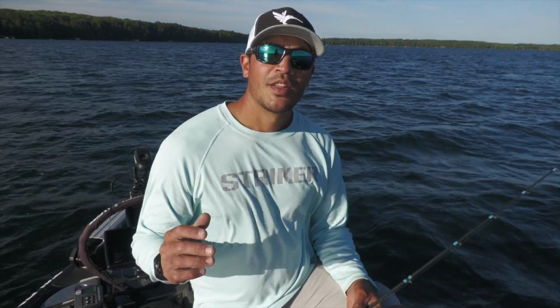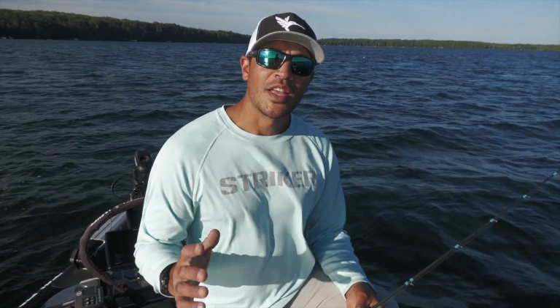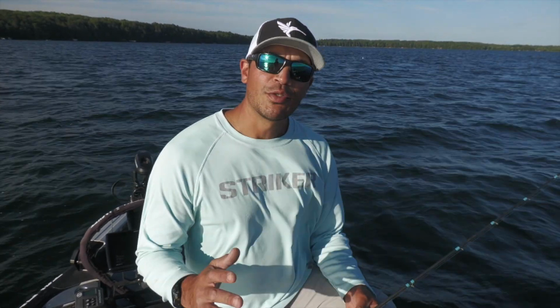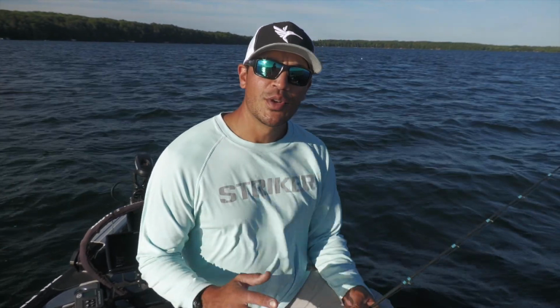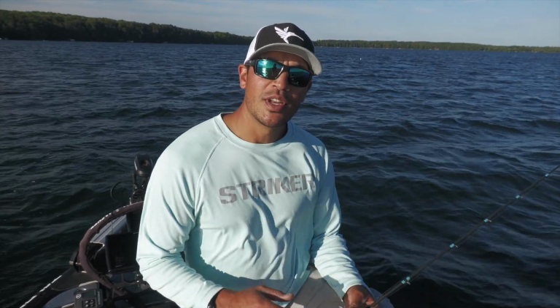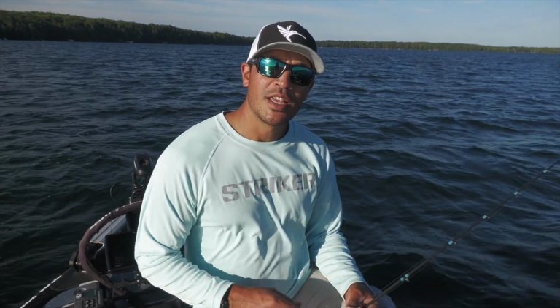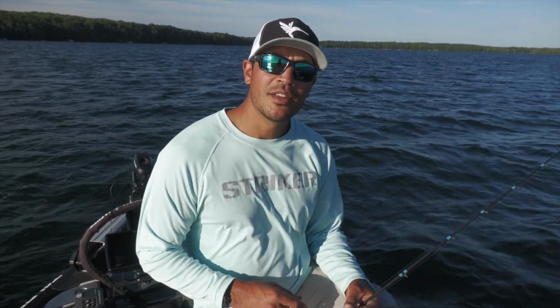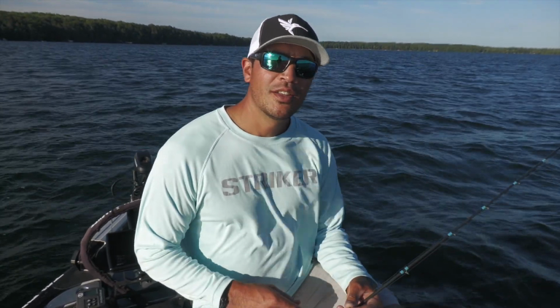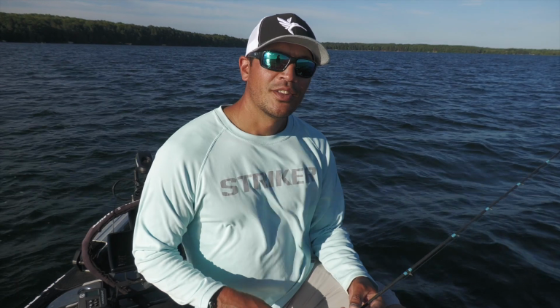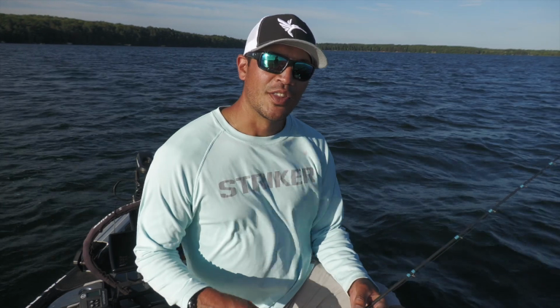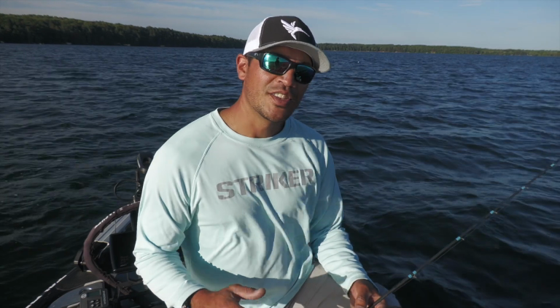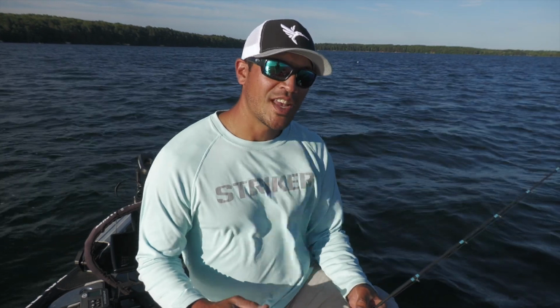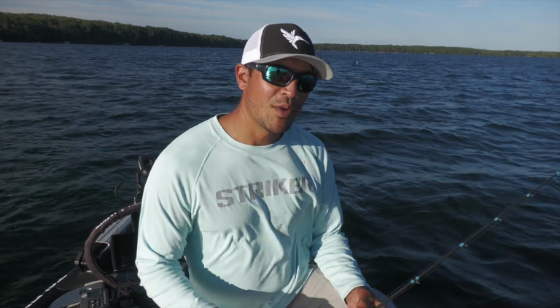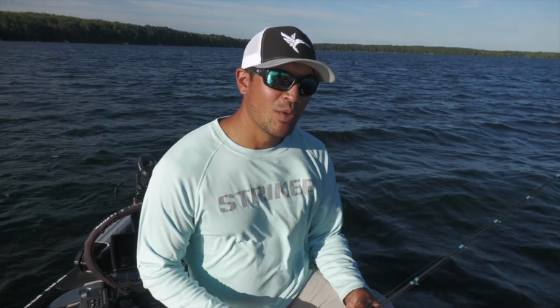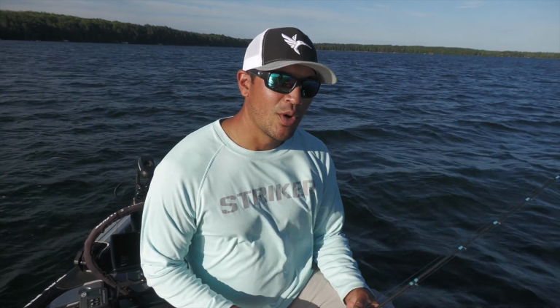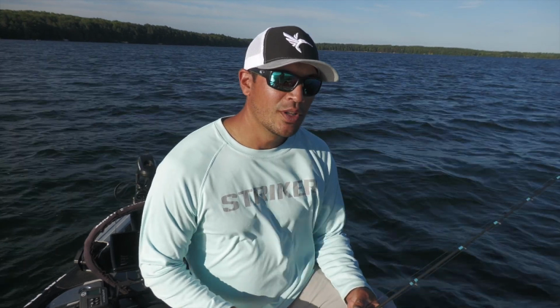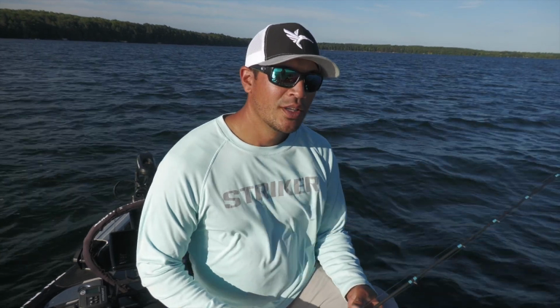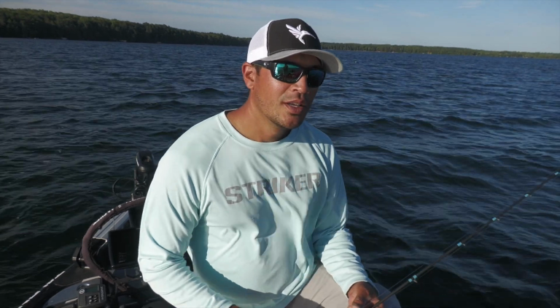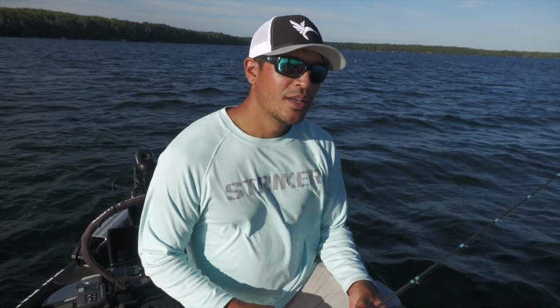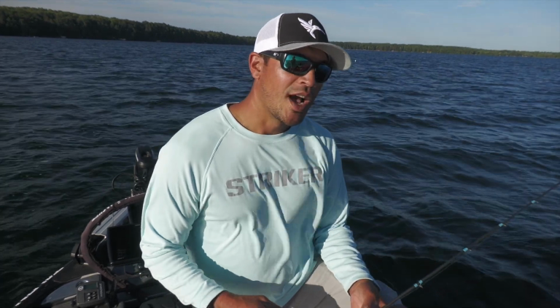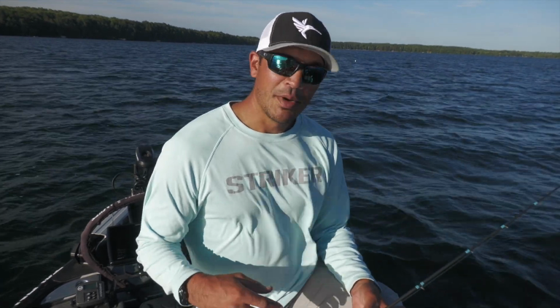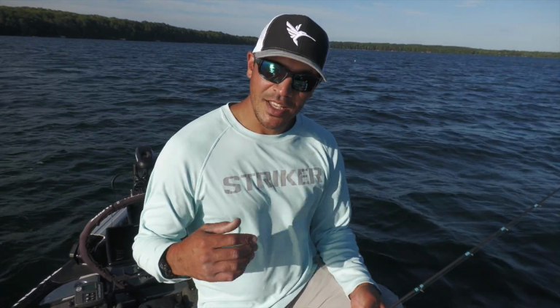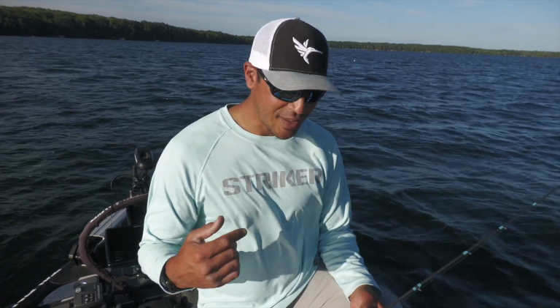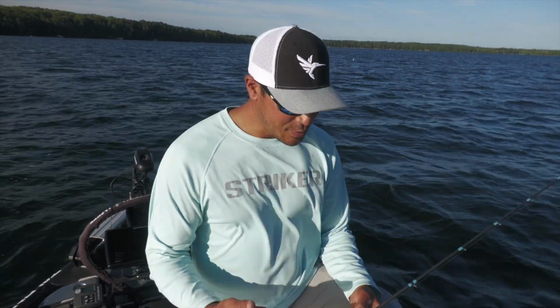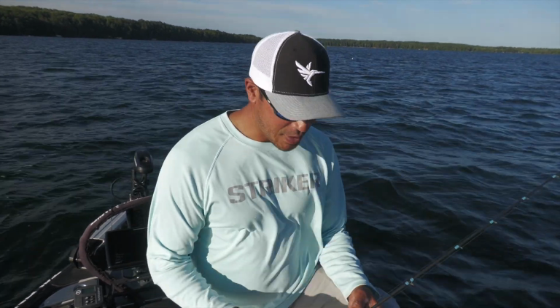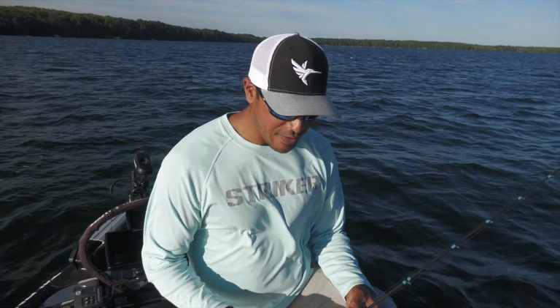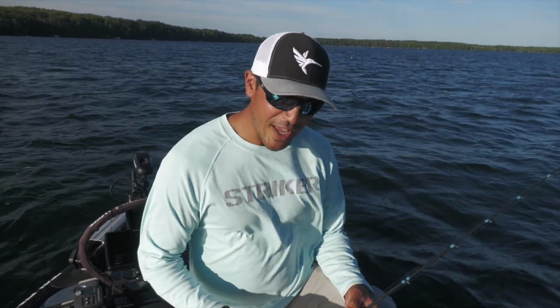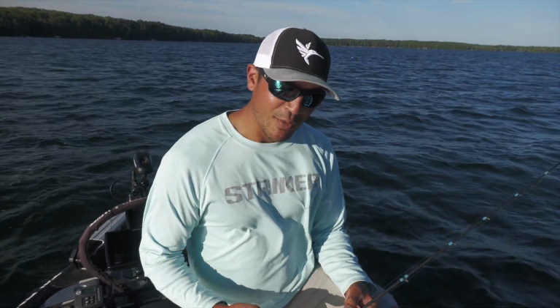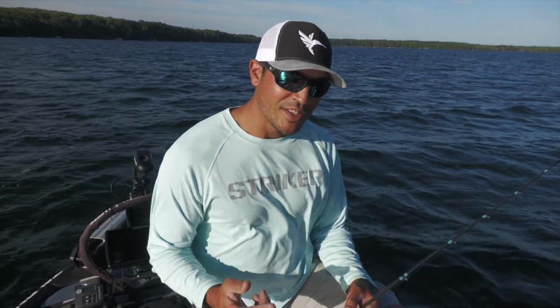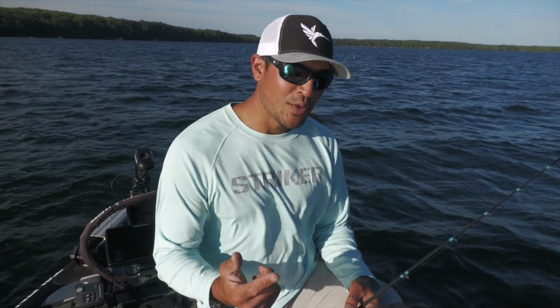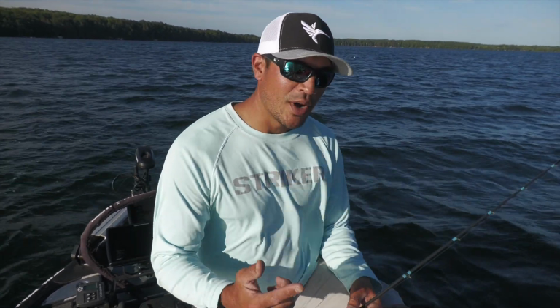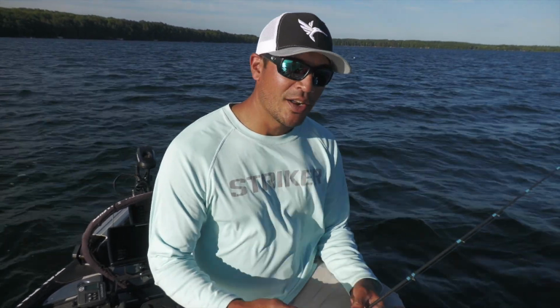Thanks for tuning in to This Is How We Roll. I'm going to get these Carolina rigs in the water now.